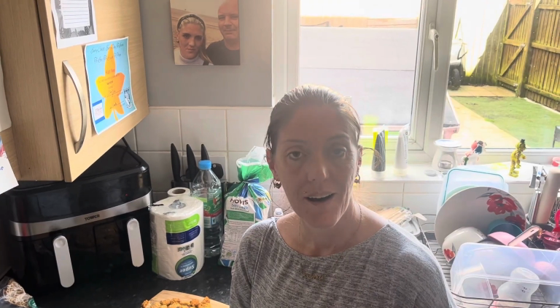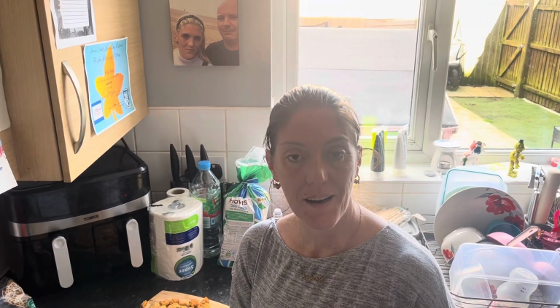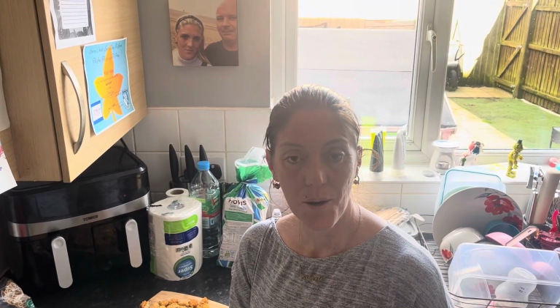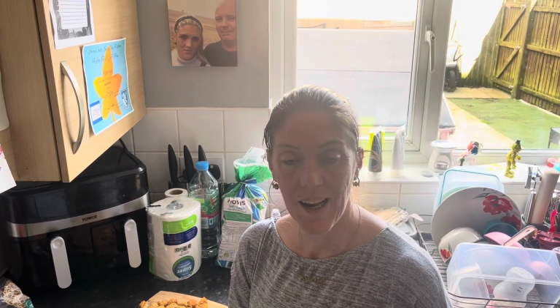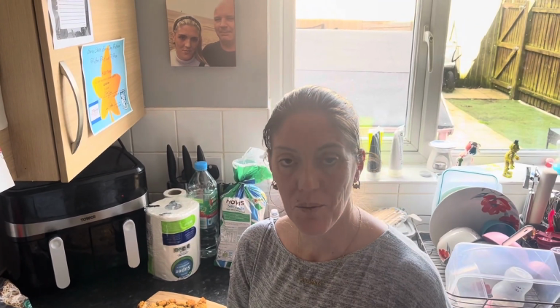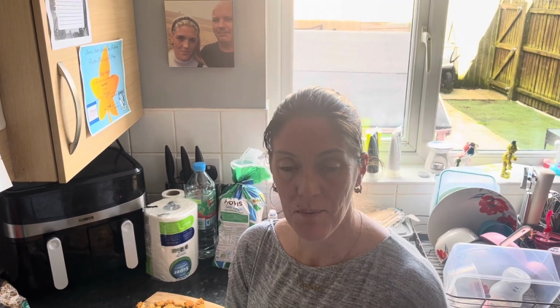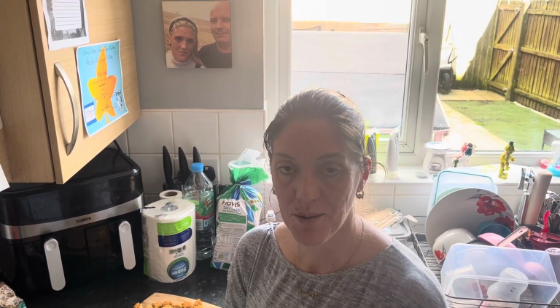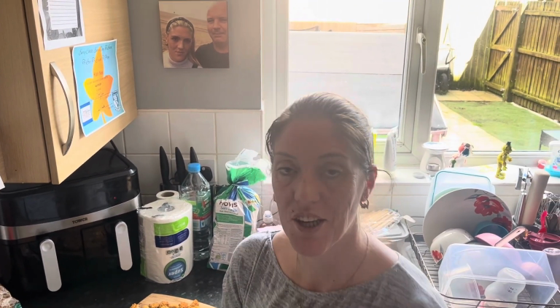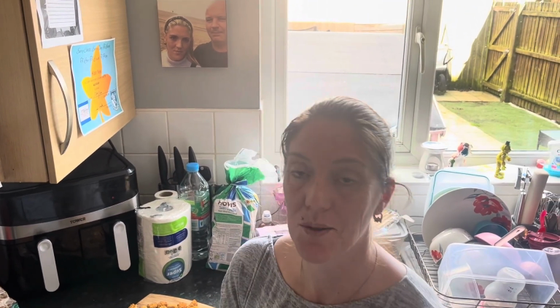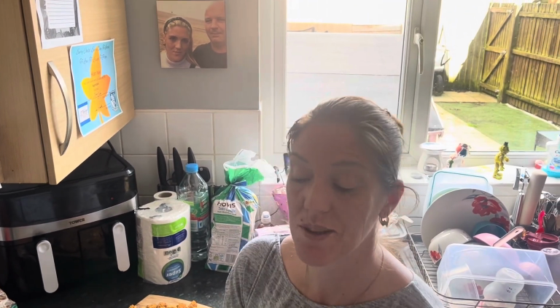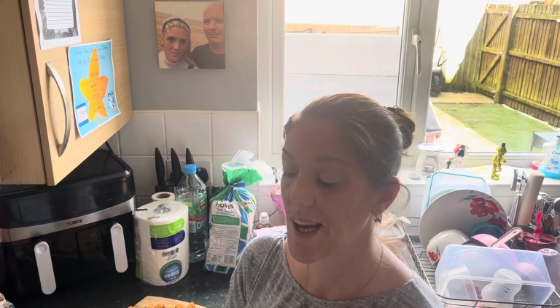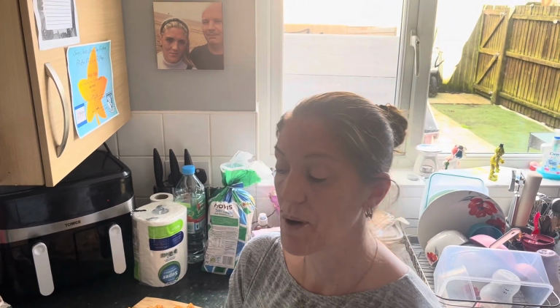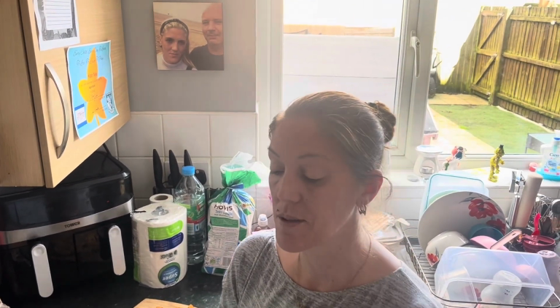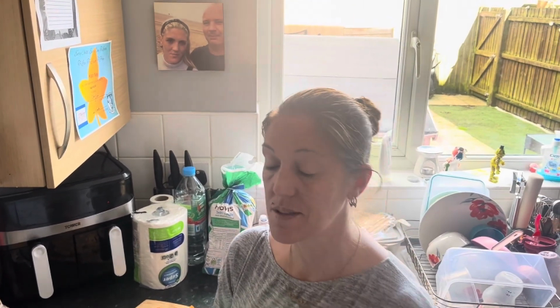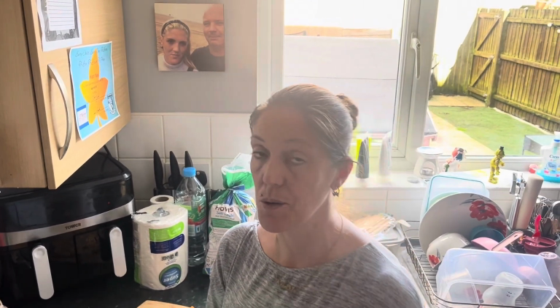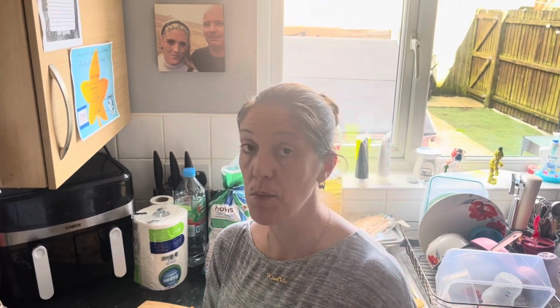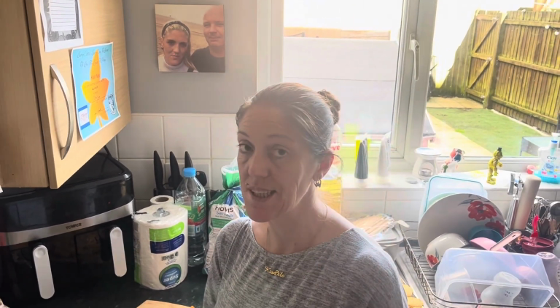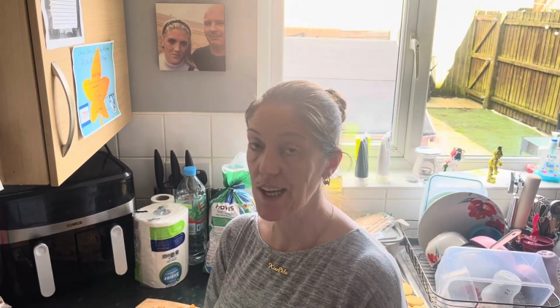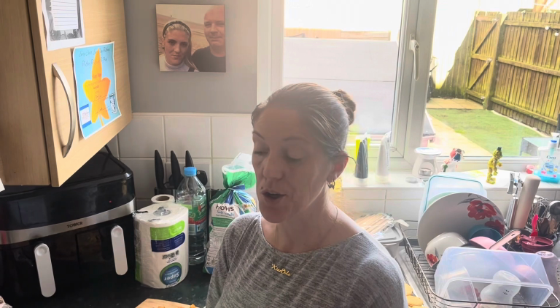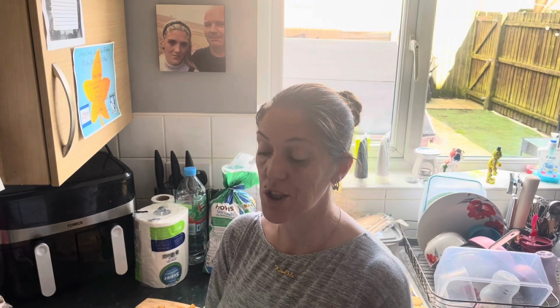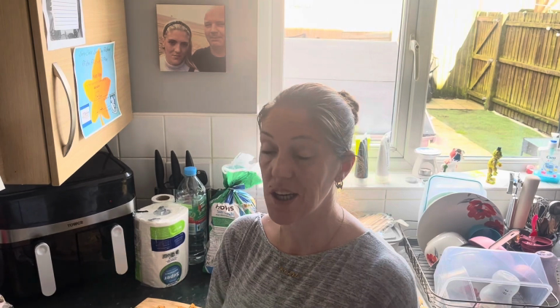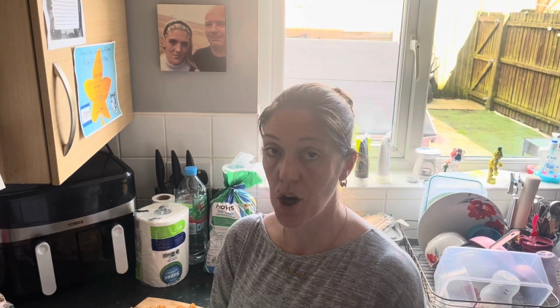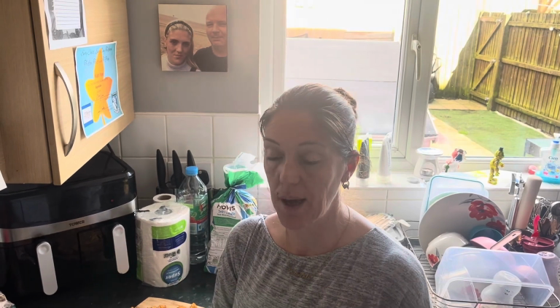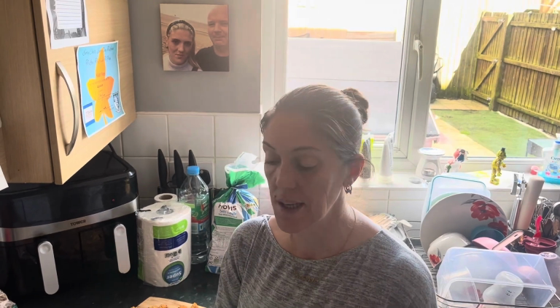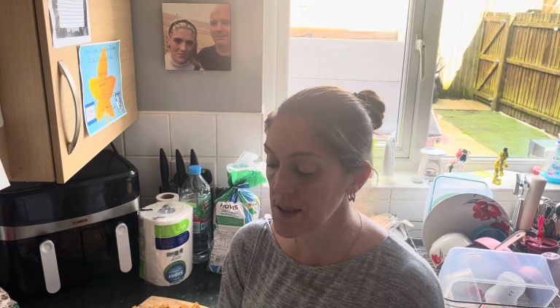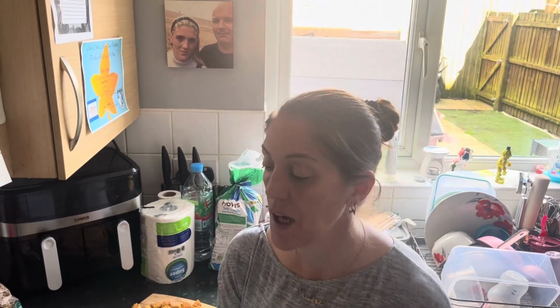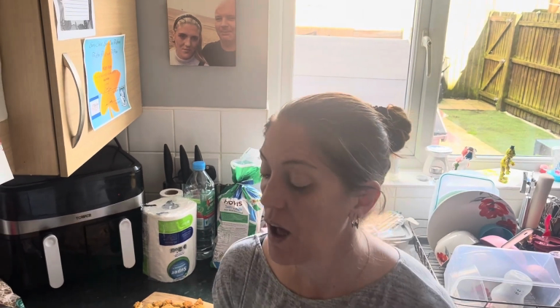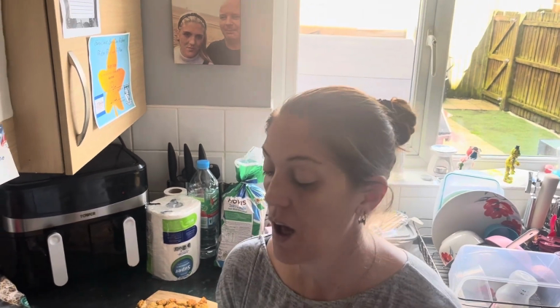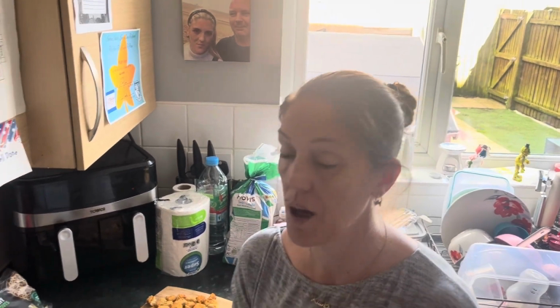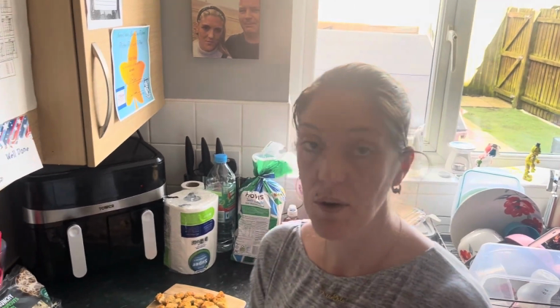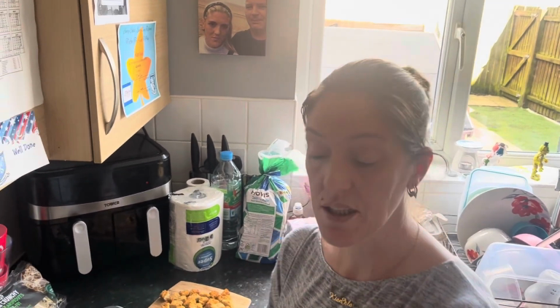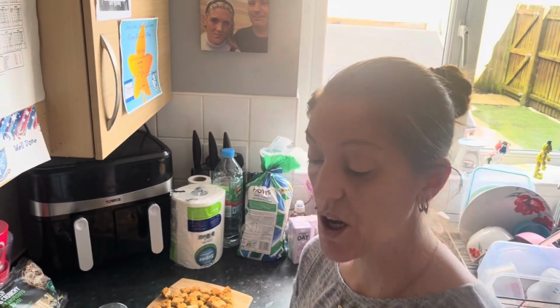Hi, I'm Kelly, welcome back to my channel. Today we are doing my take on a chicken chow mein and we're going to get started.